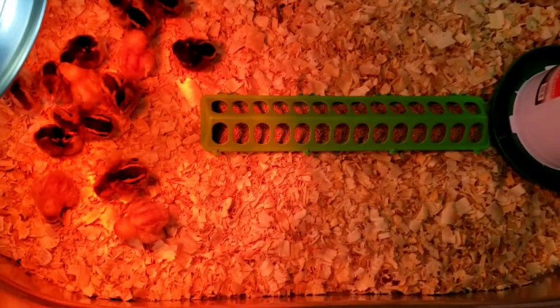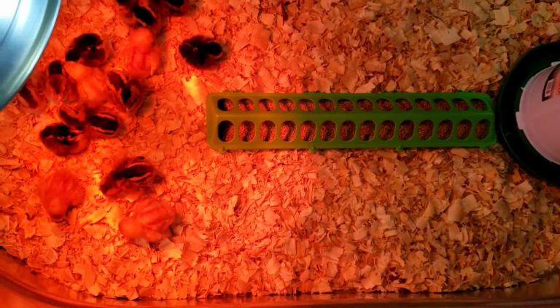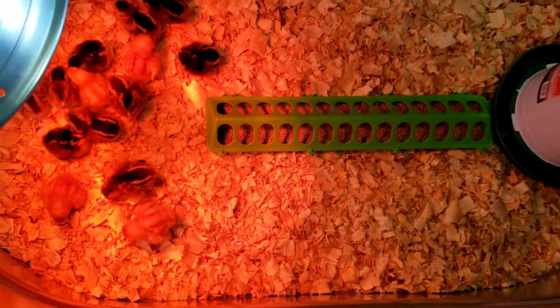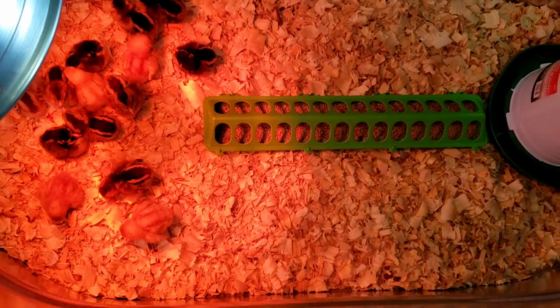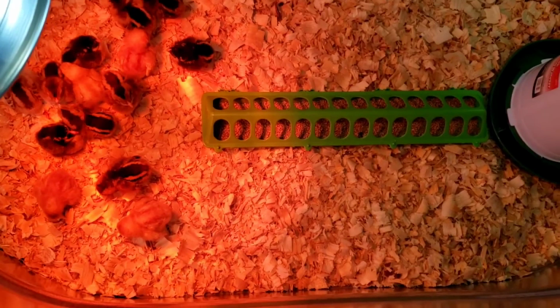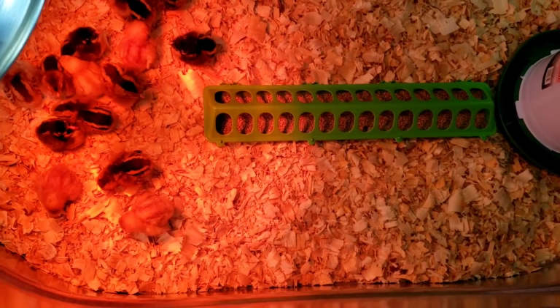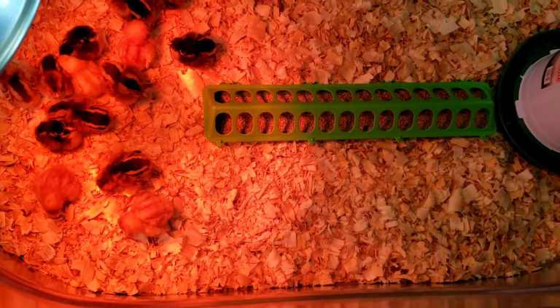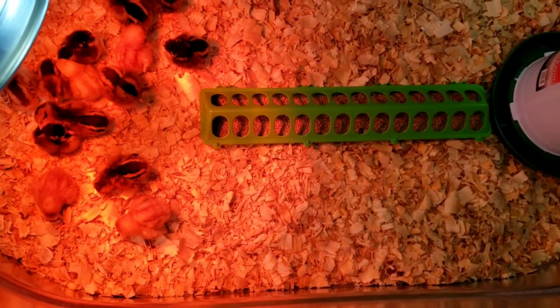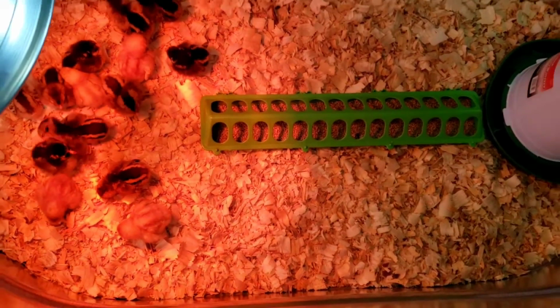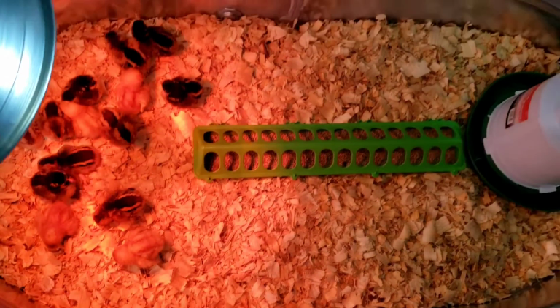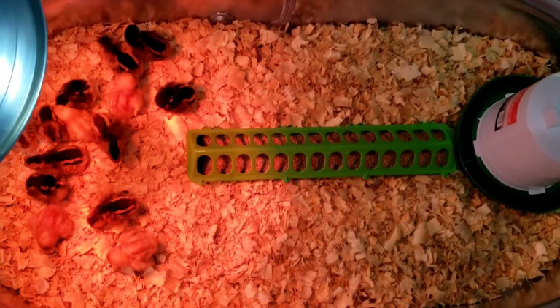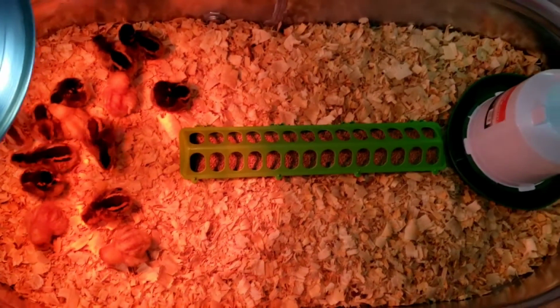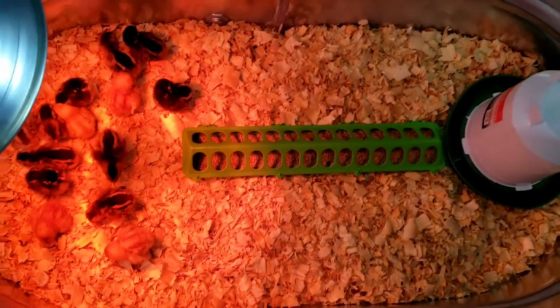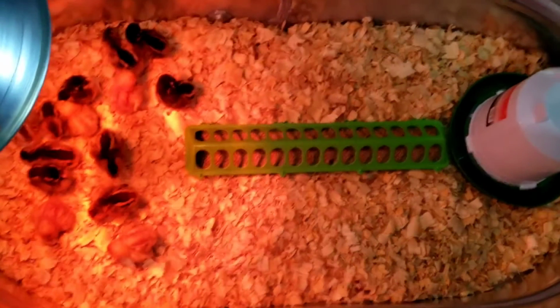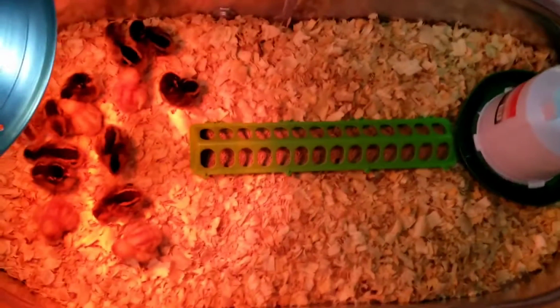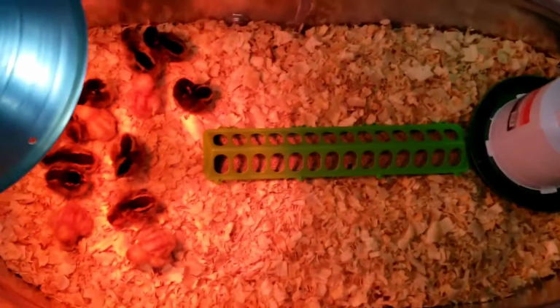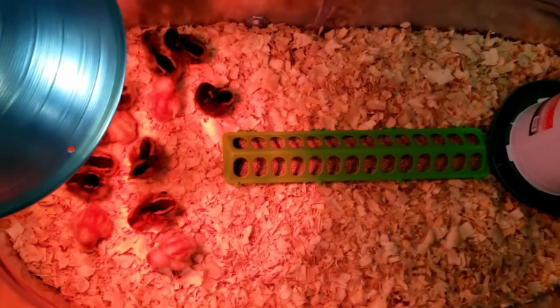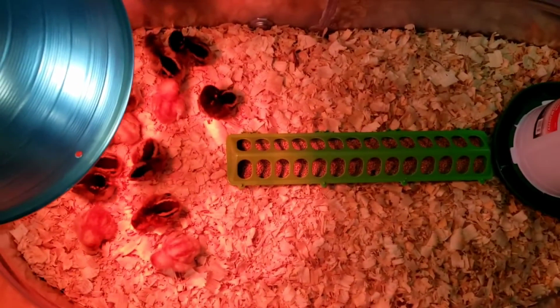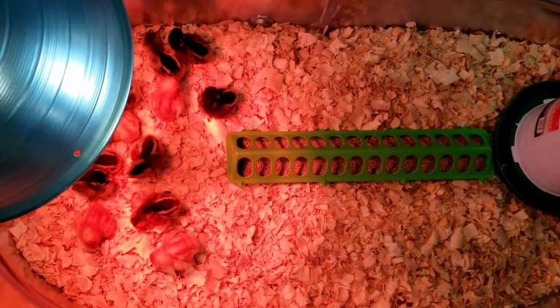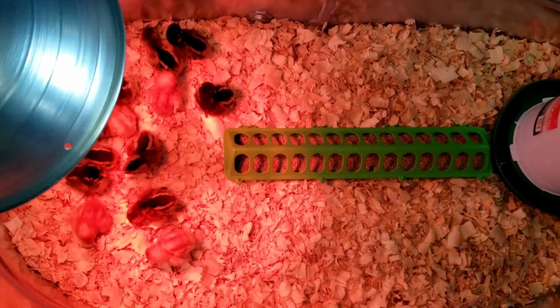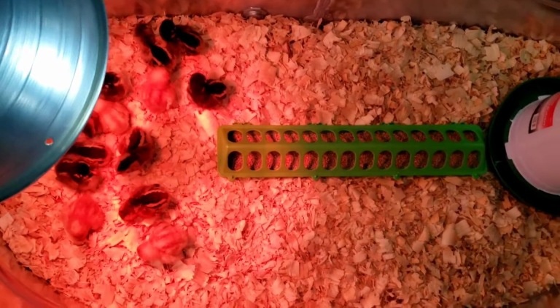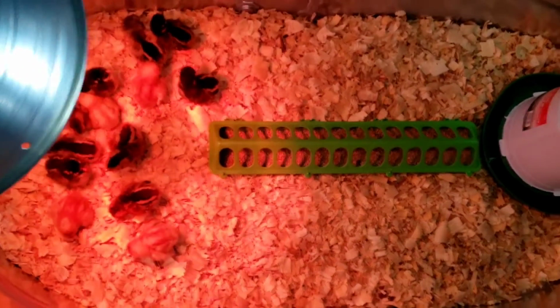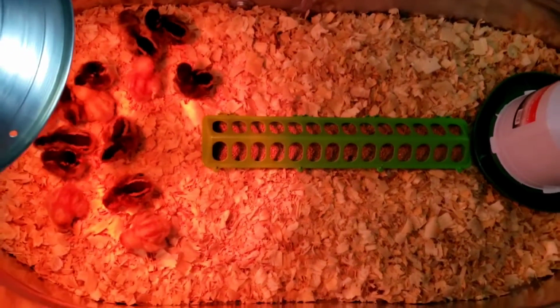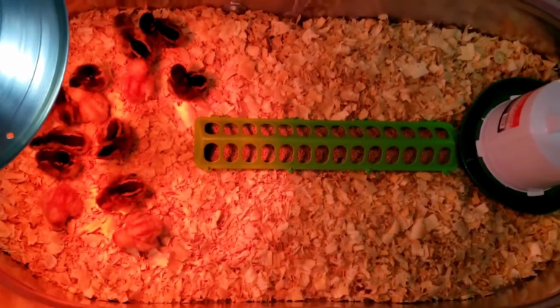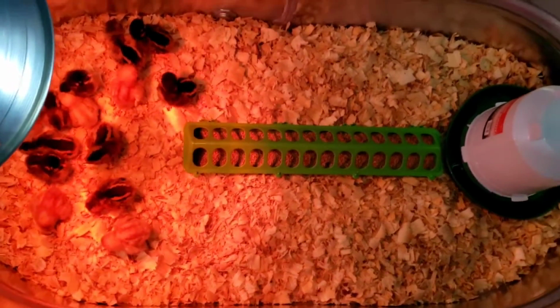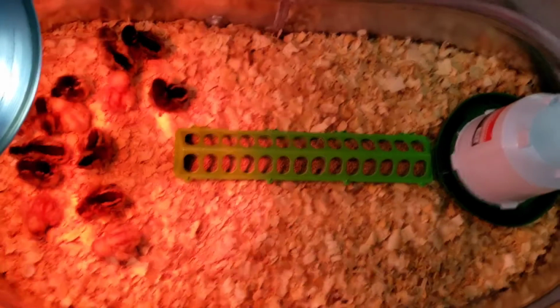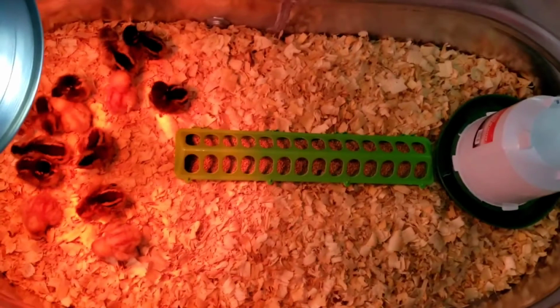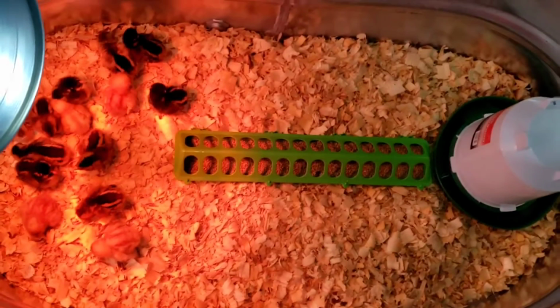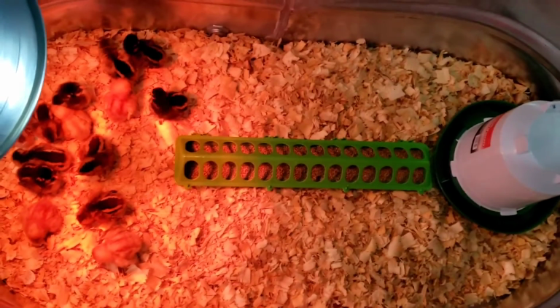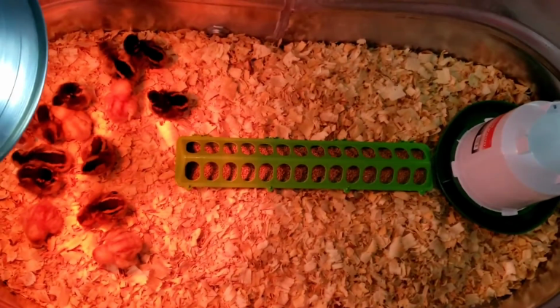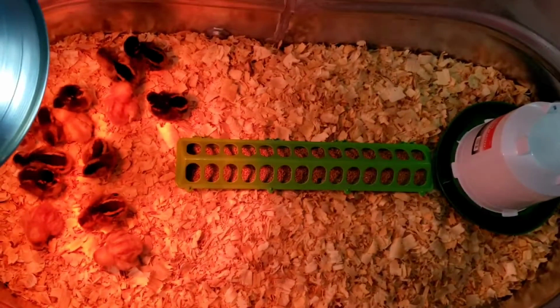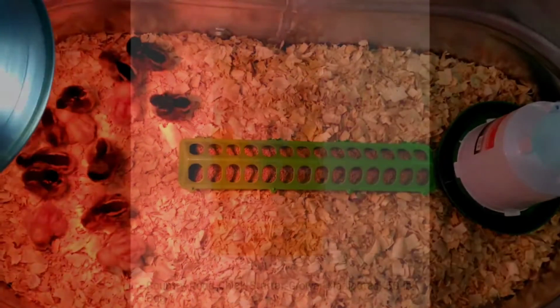You also need to get chicken starter food. What we got is called chicken starter grower — I'll insert a picture of it here so you can see what to look for.